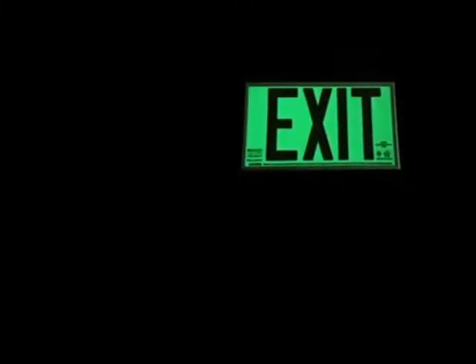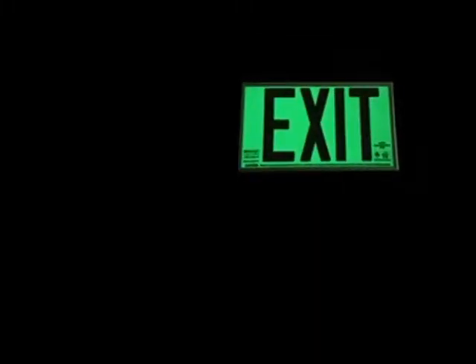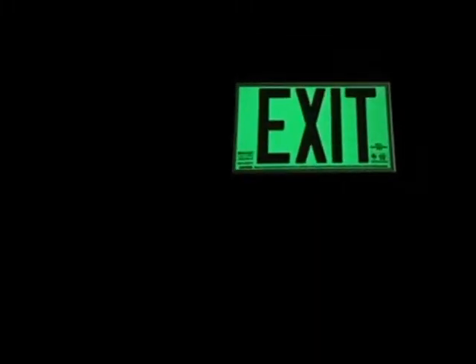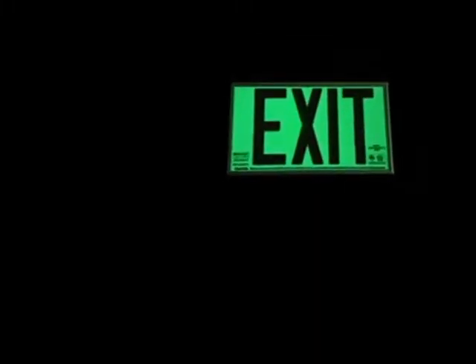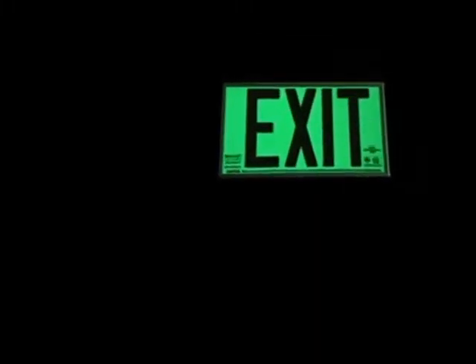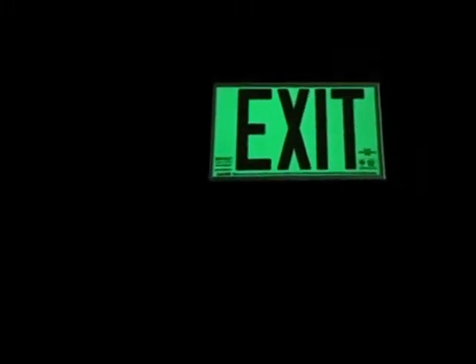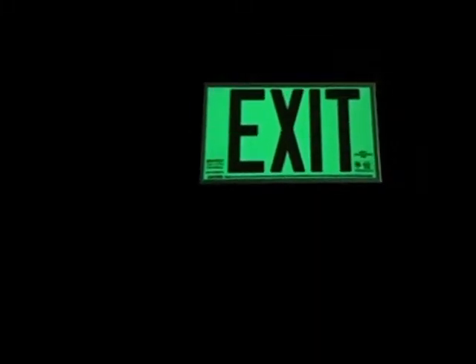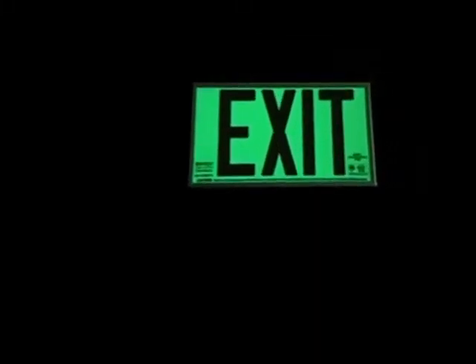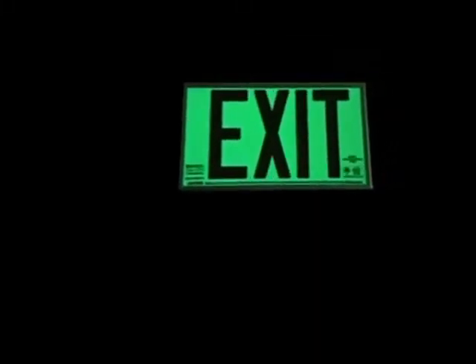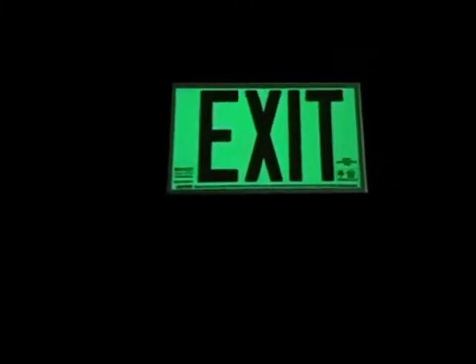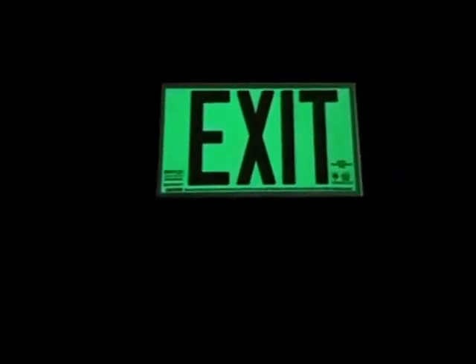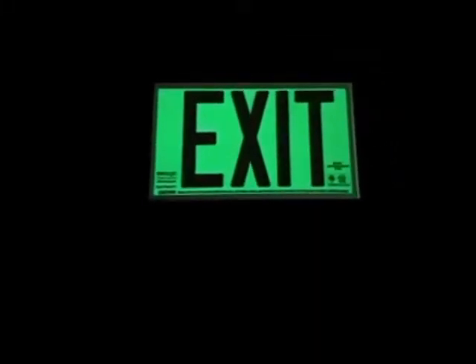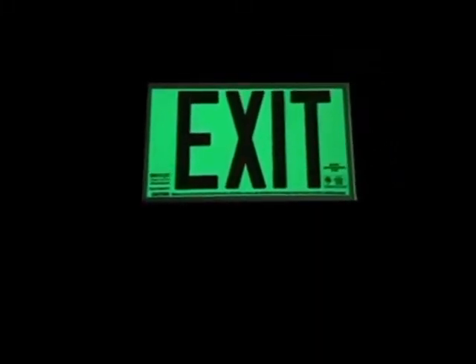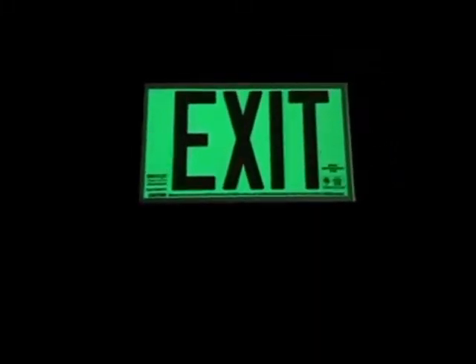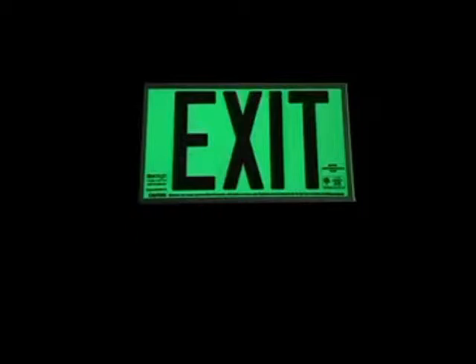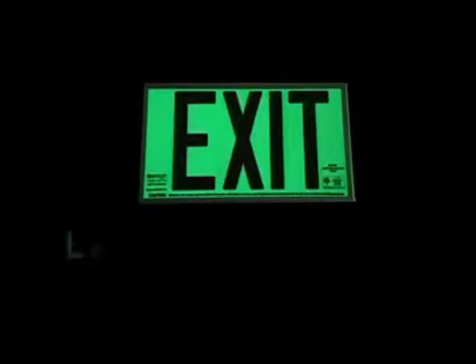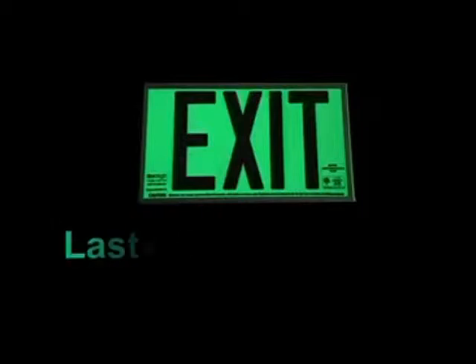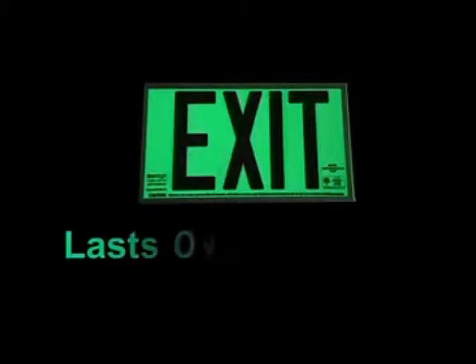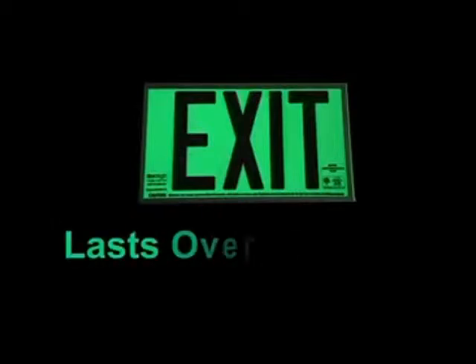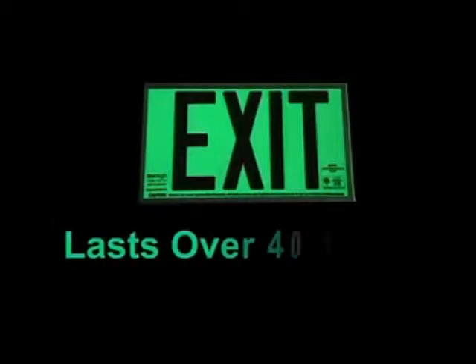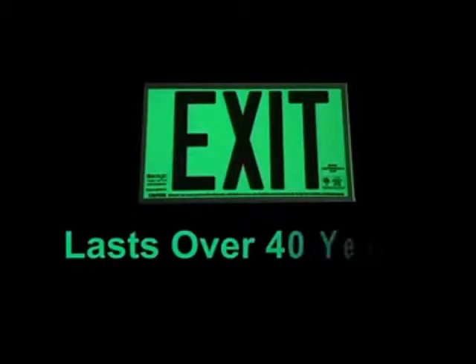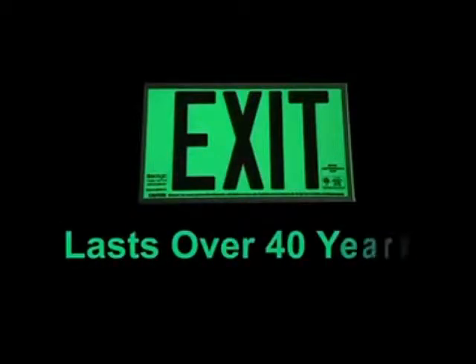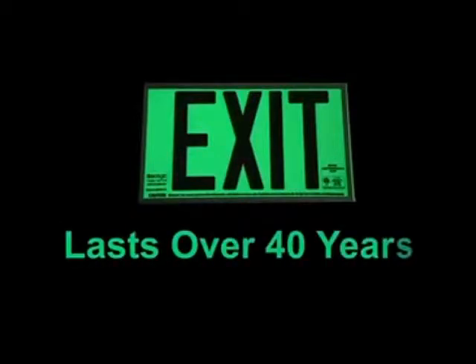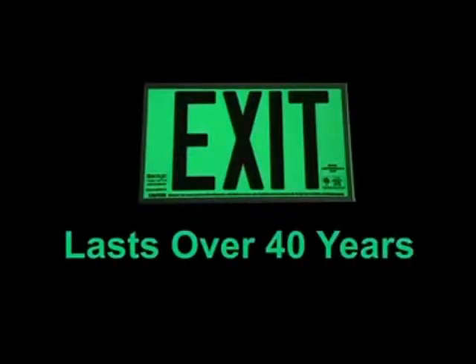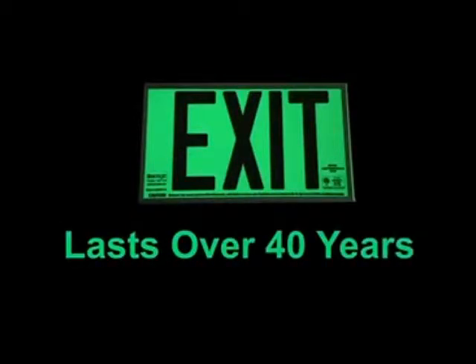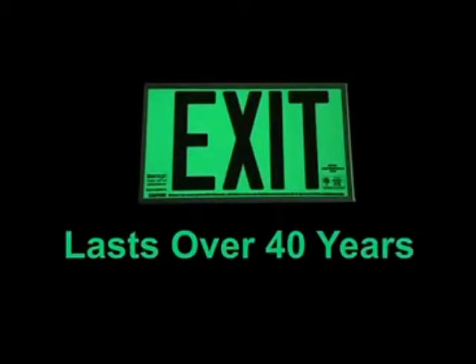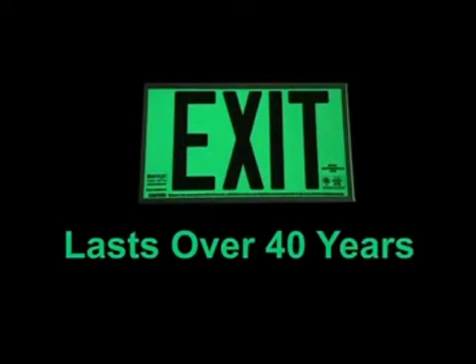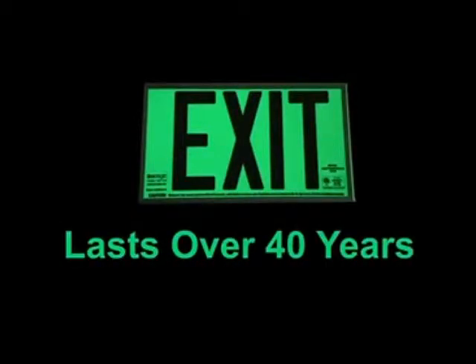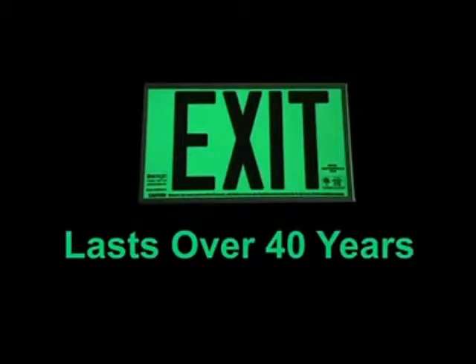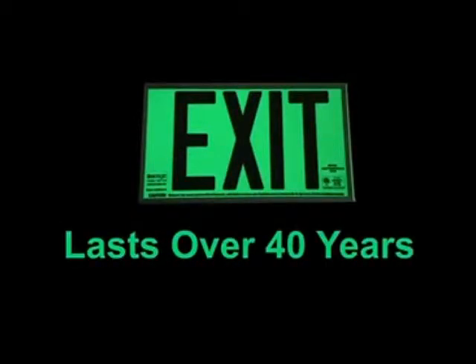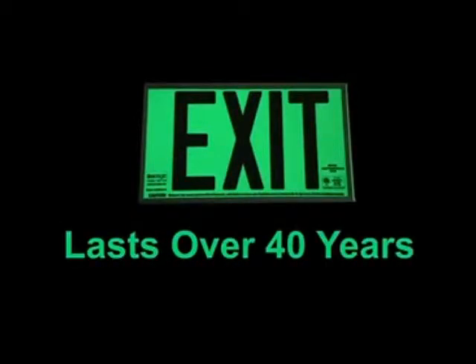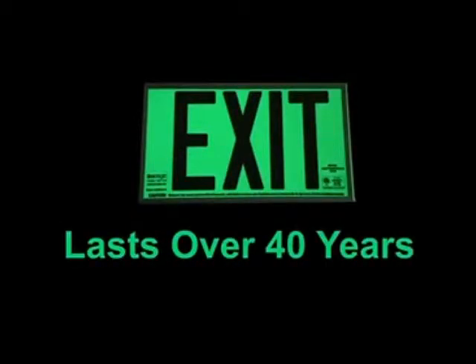These signs last a long, long time. These exit signs are designed to last over 40 years.